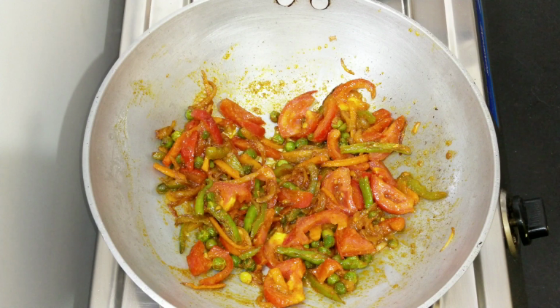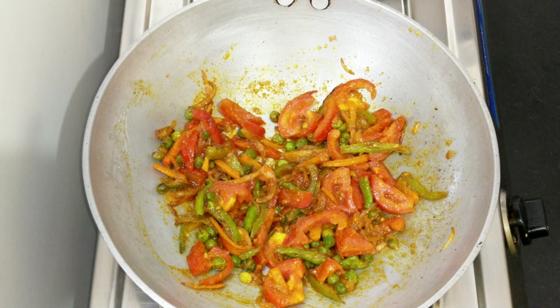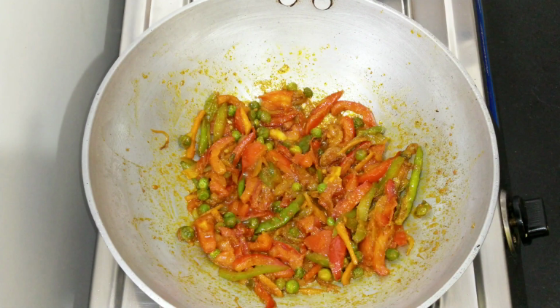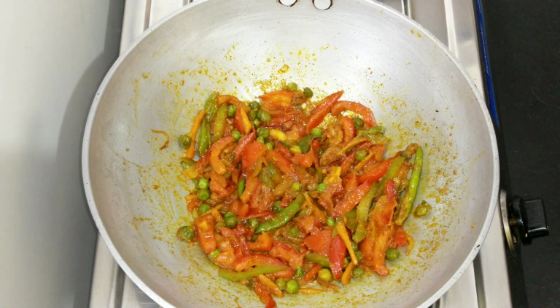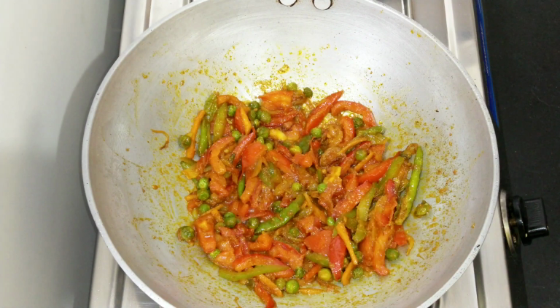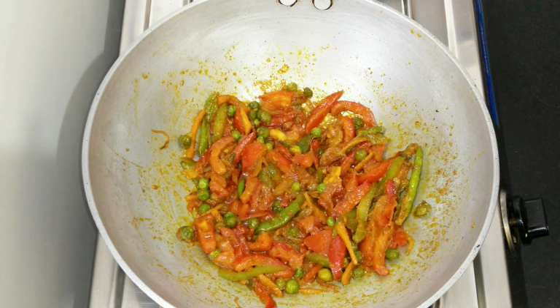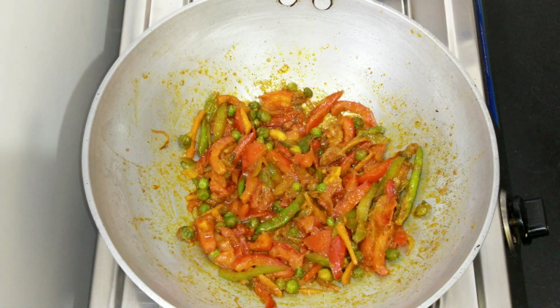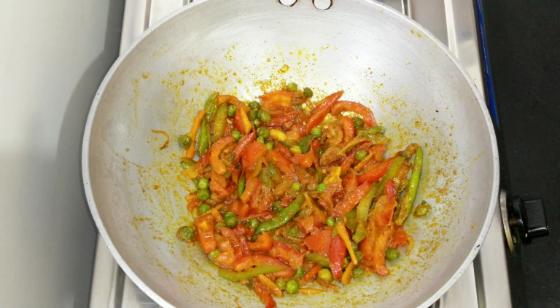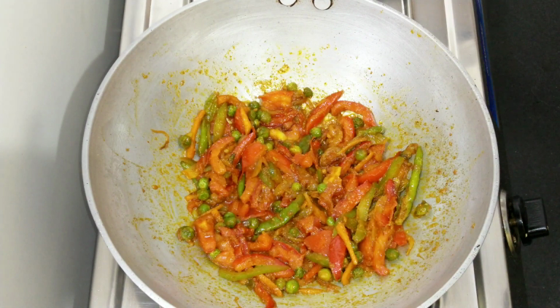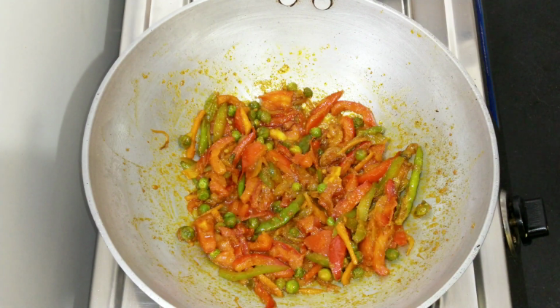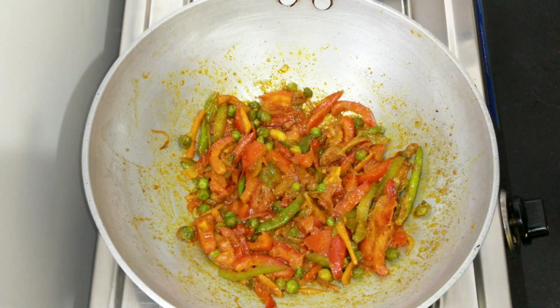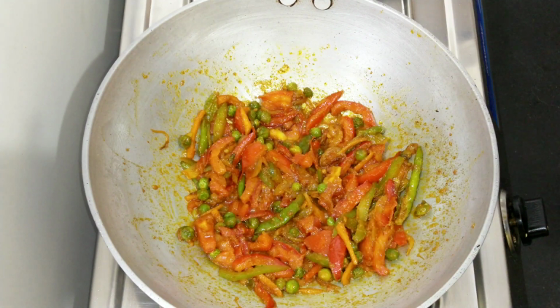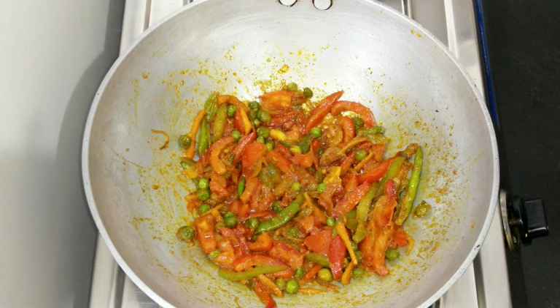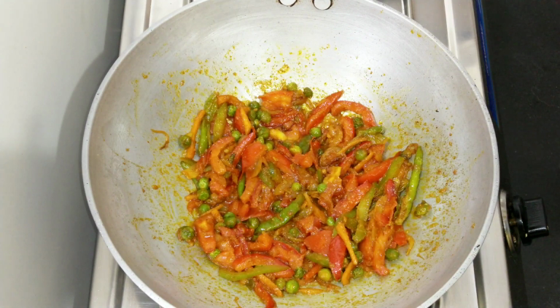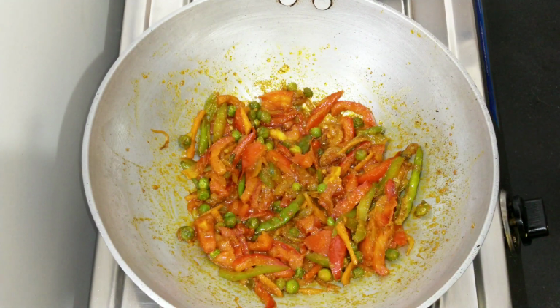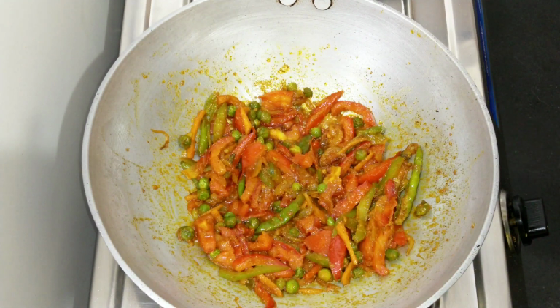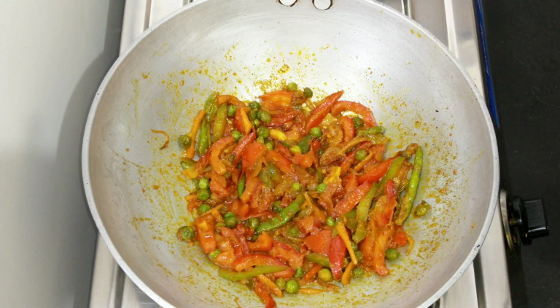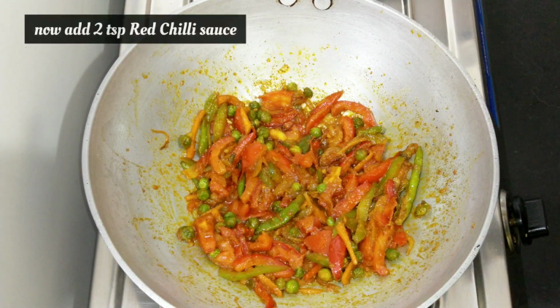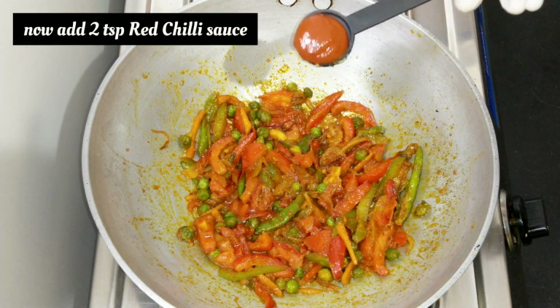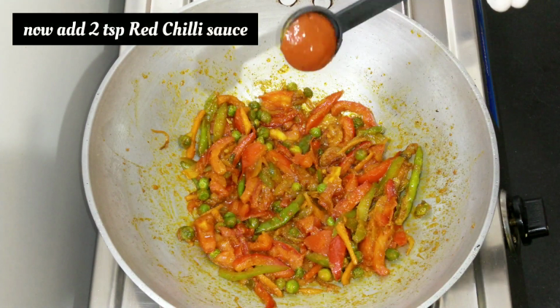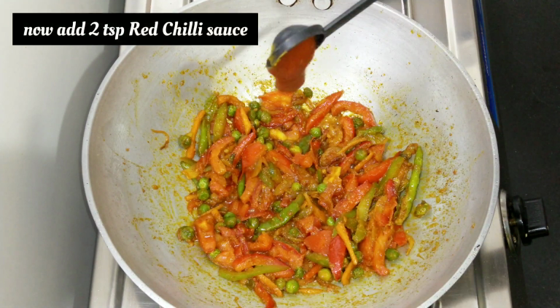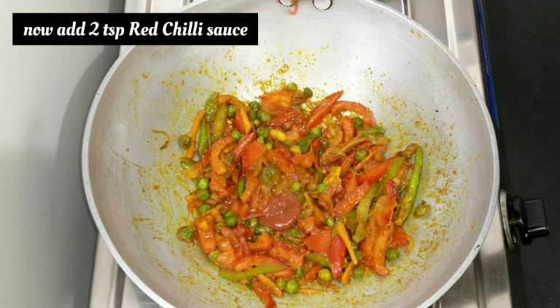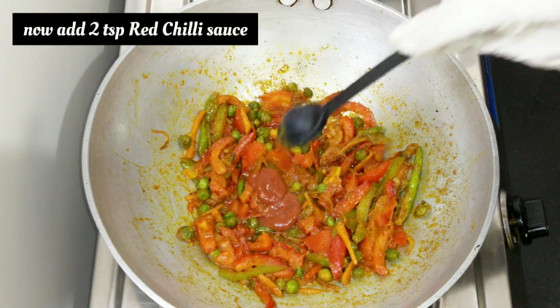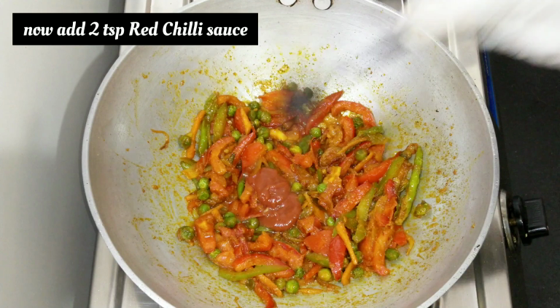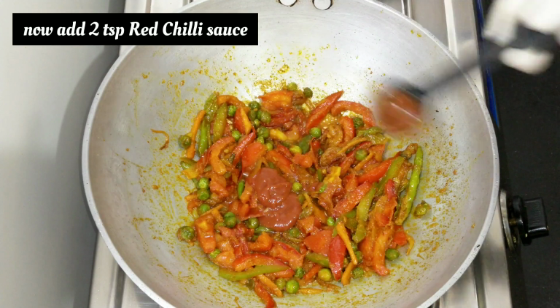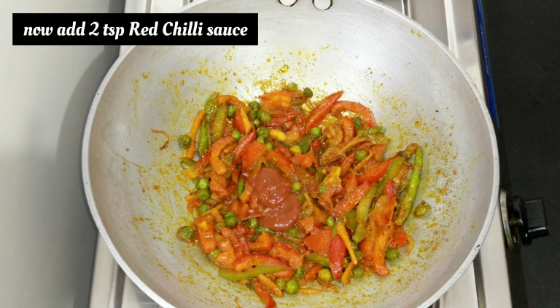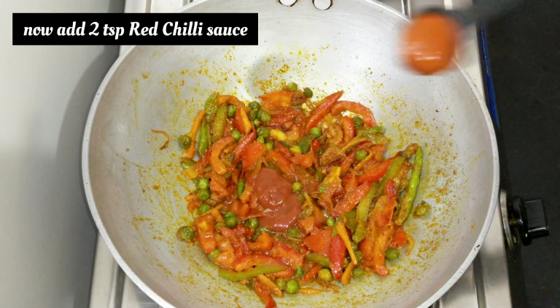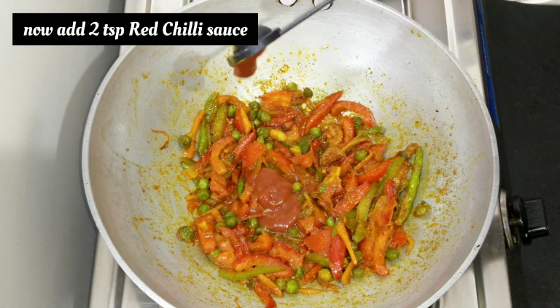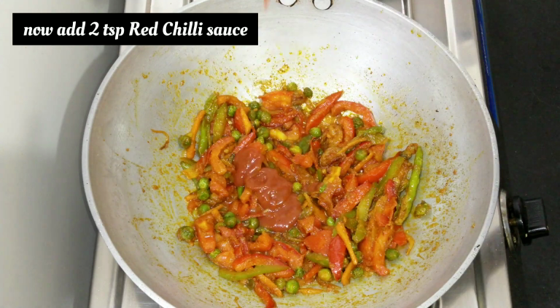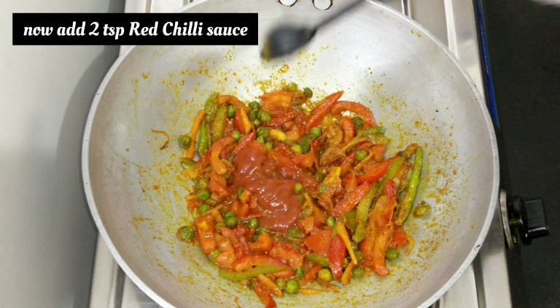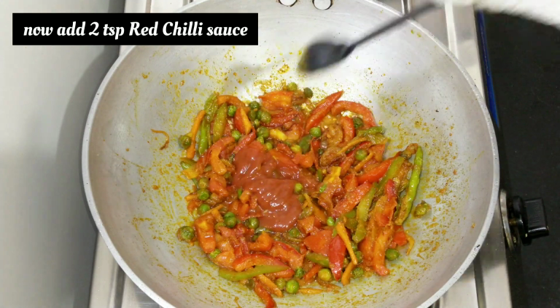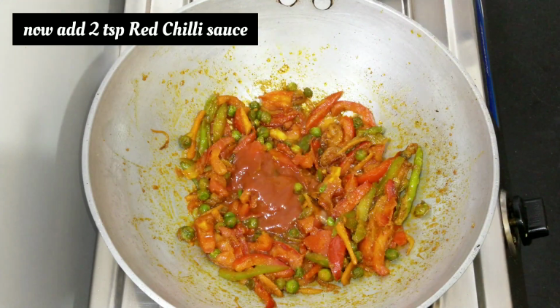I put the sauce on the top of the pan. I'm going to have to make a little bit more. I'll put the sauce on the pan.